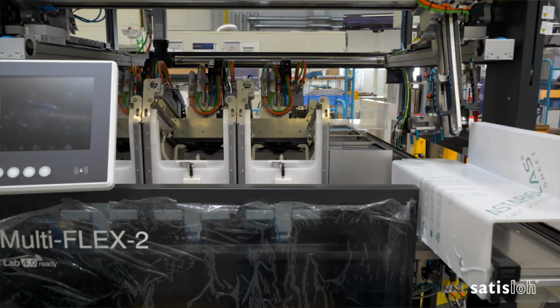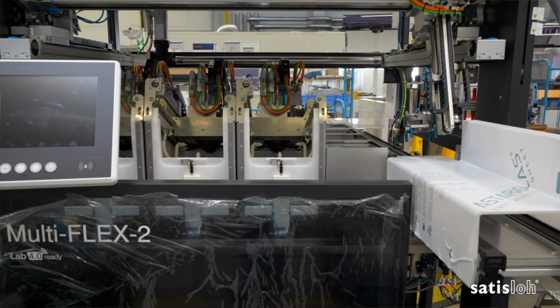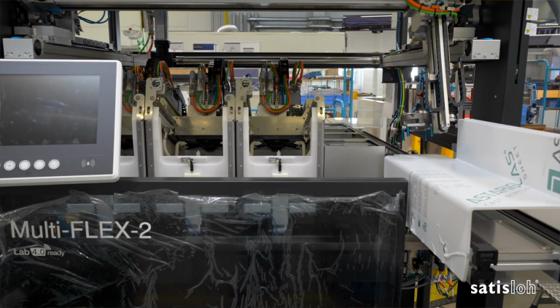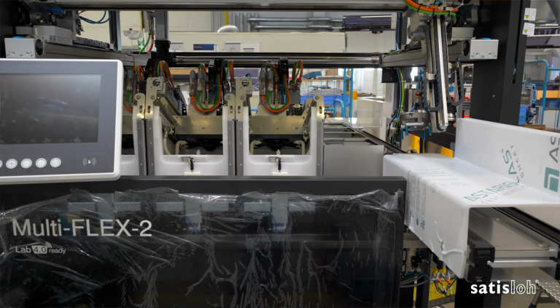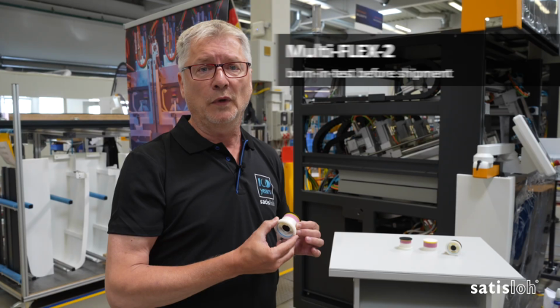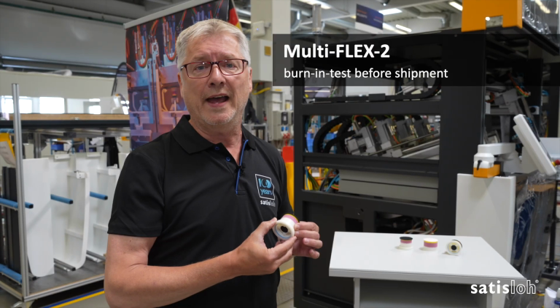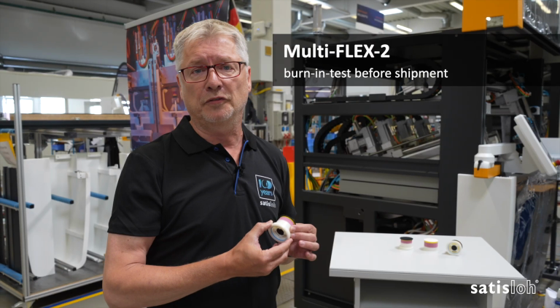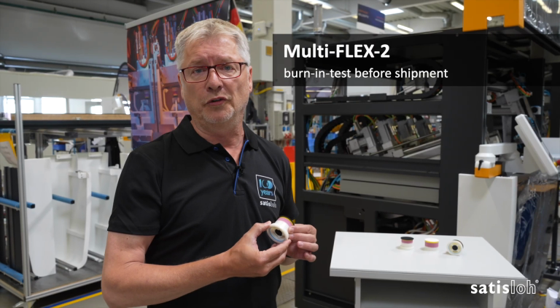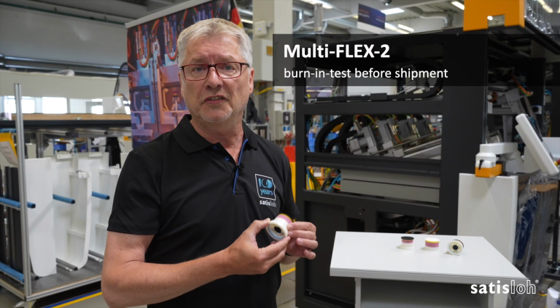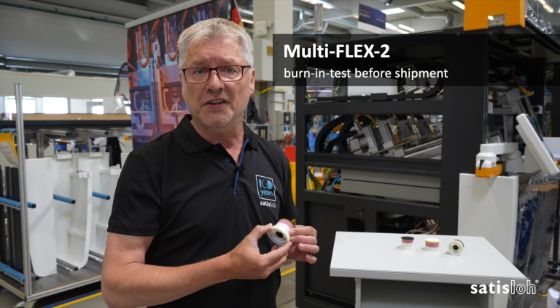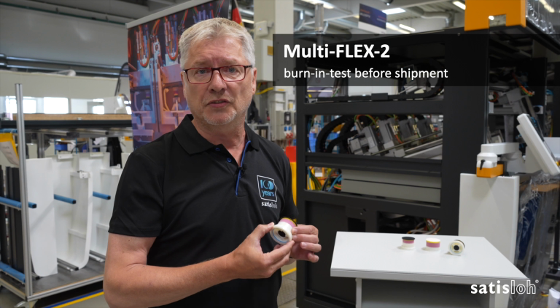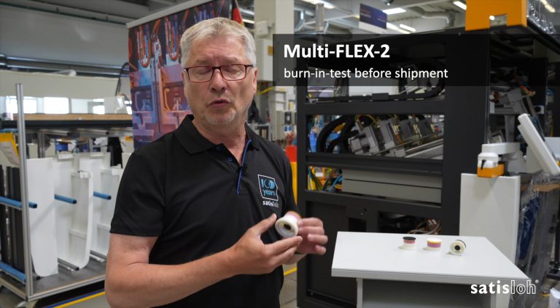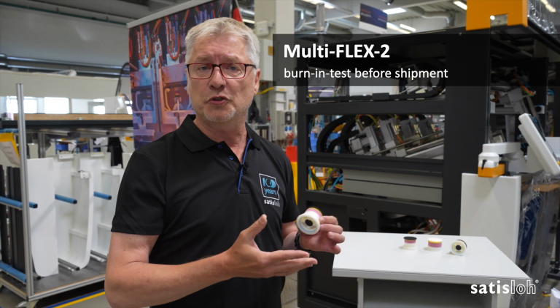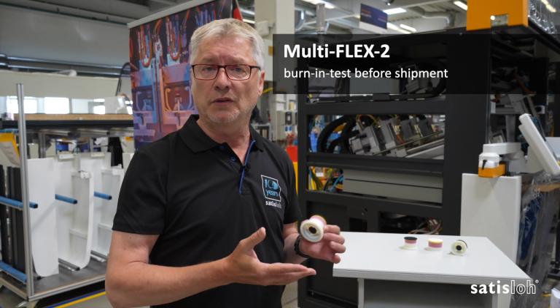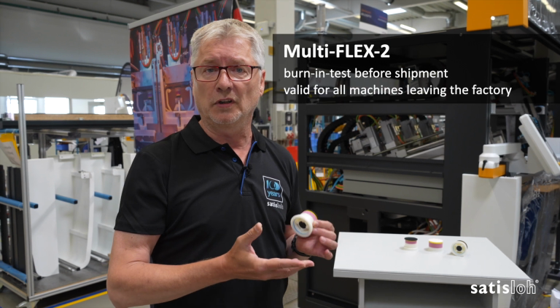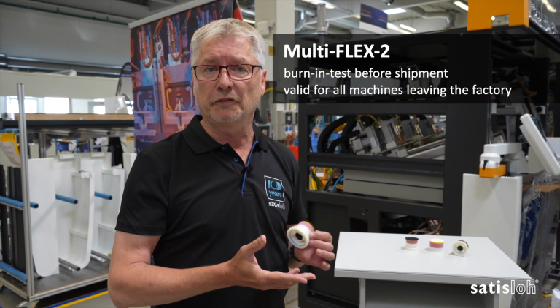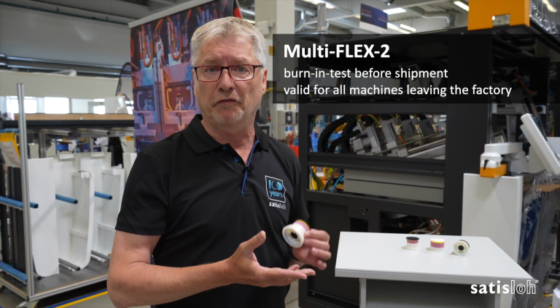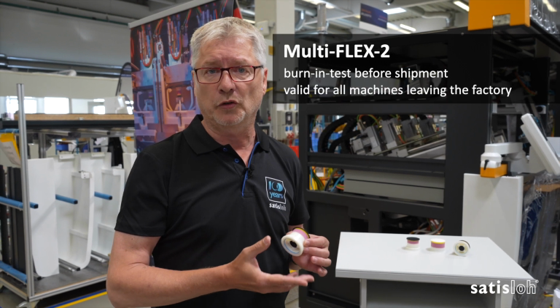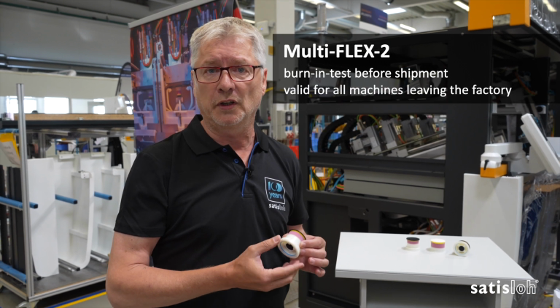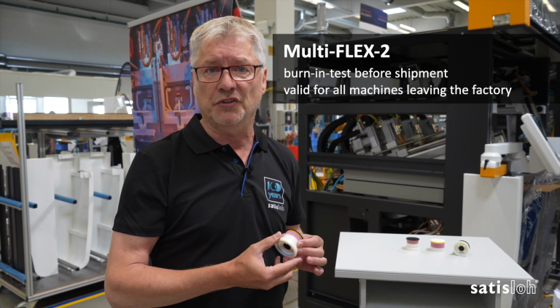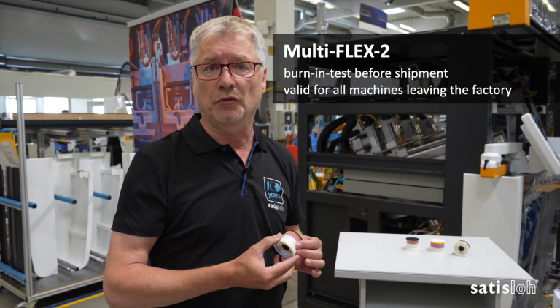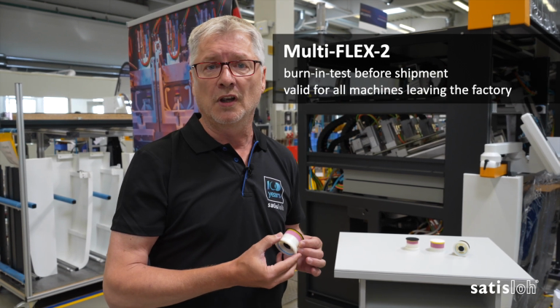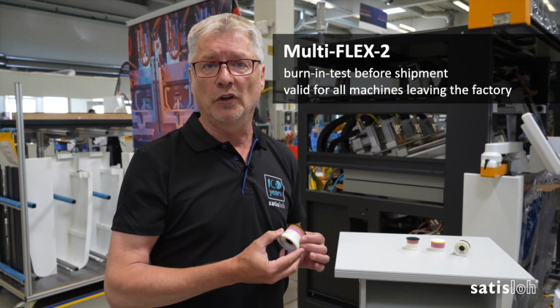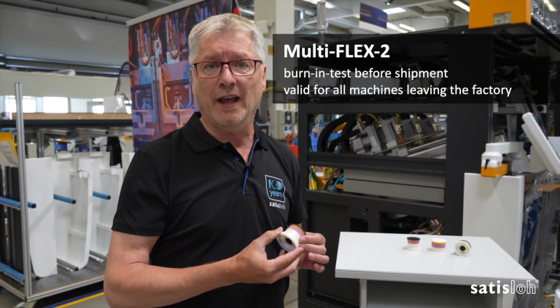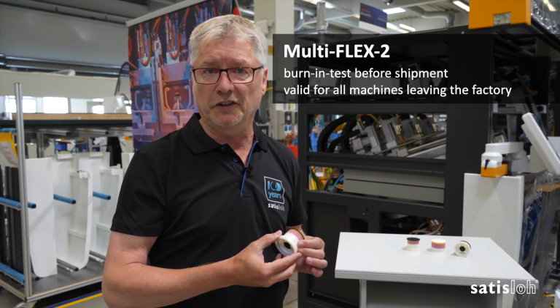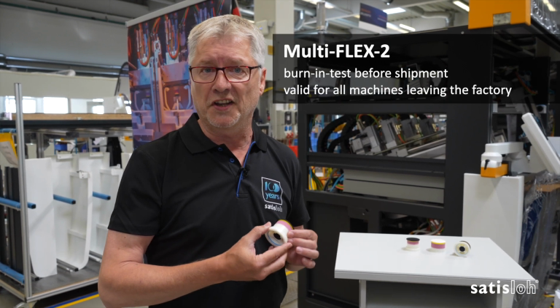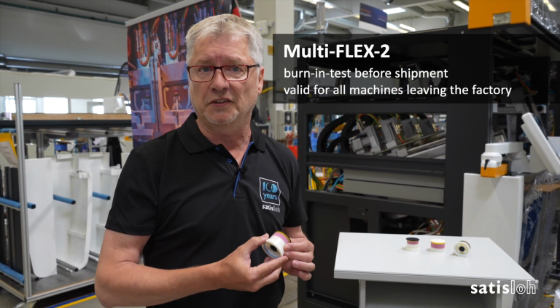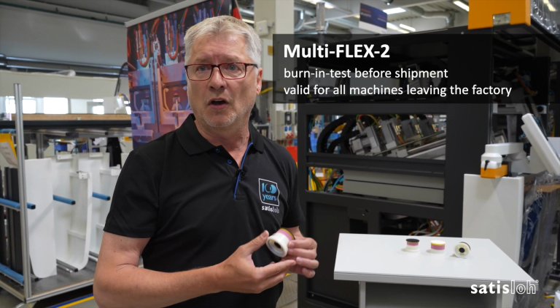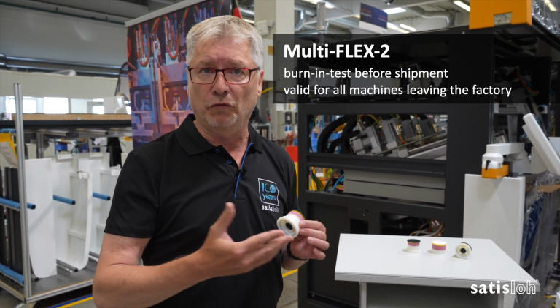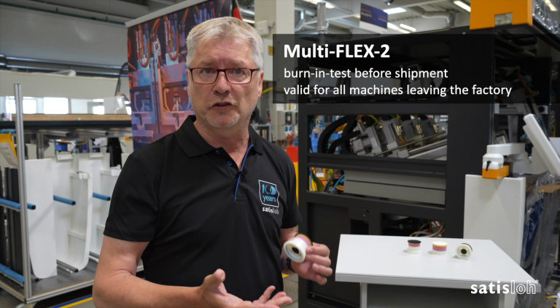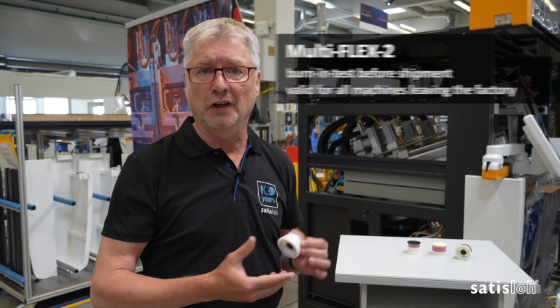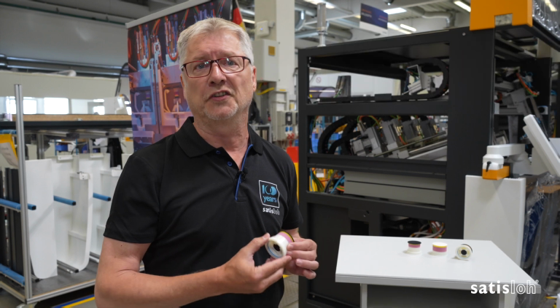All machines will have a burn-in test. No machine will leave the factory without having all functionalities heavily tested.